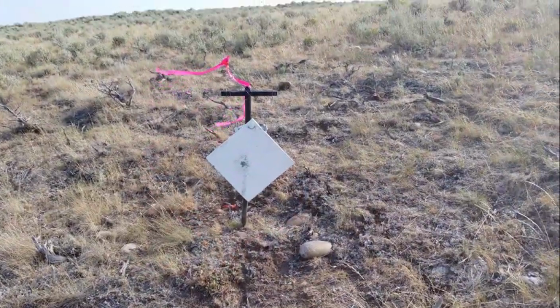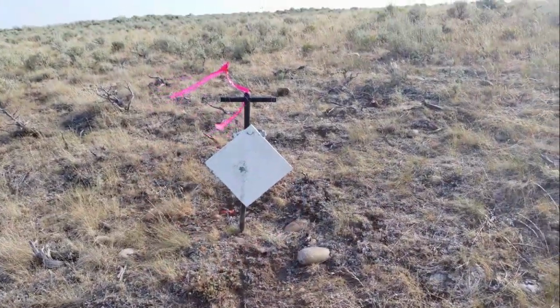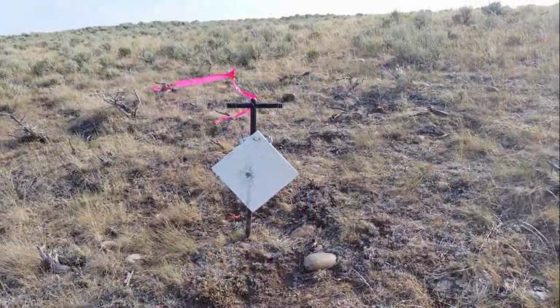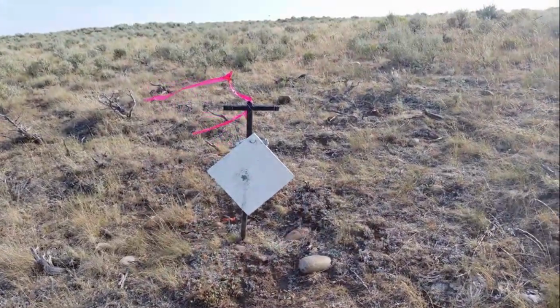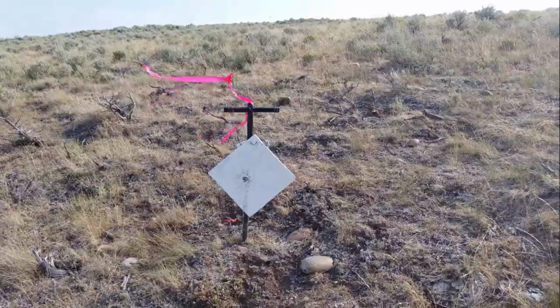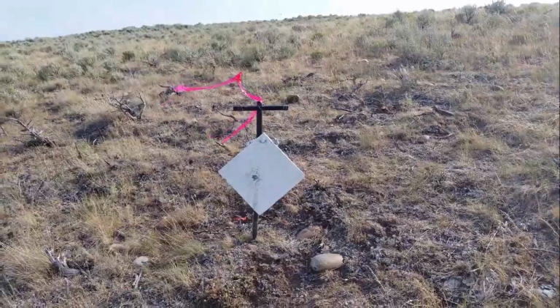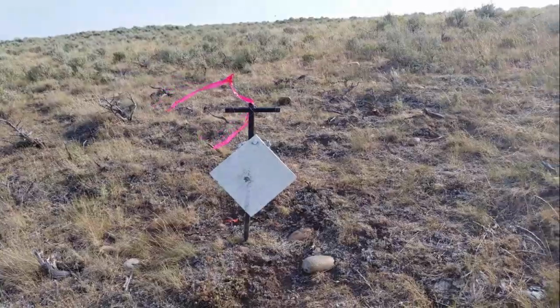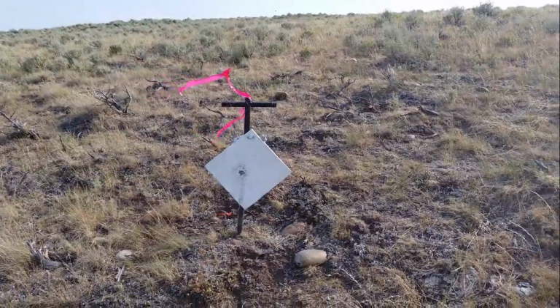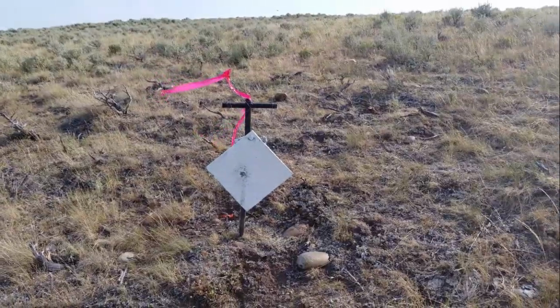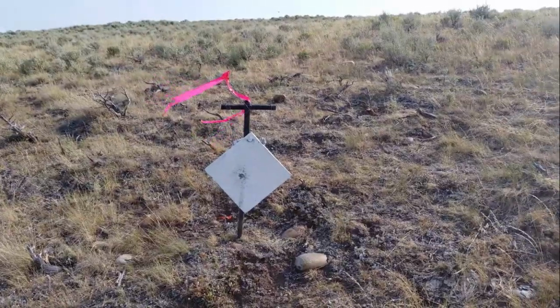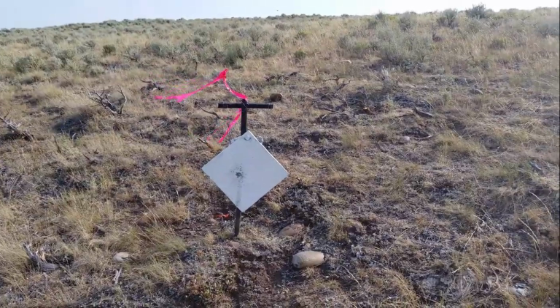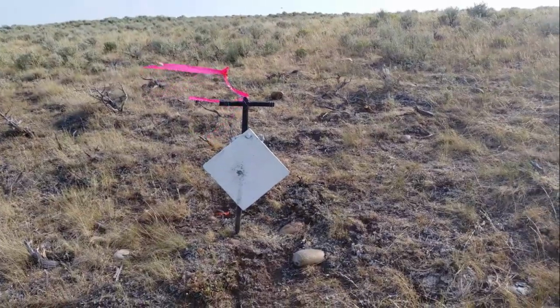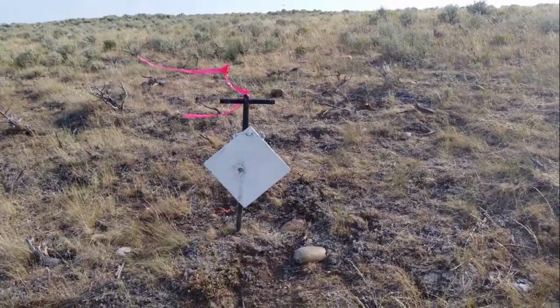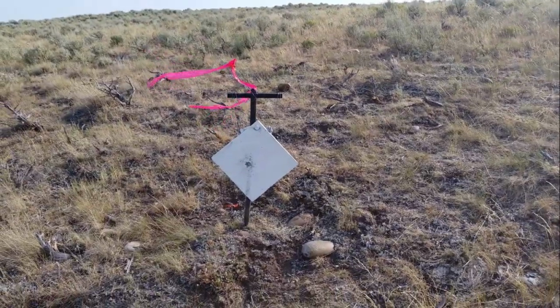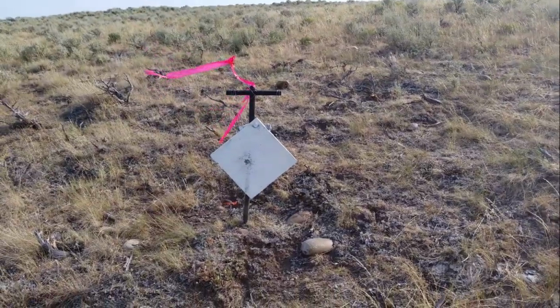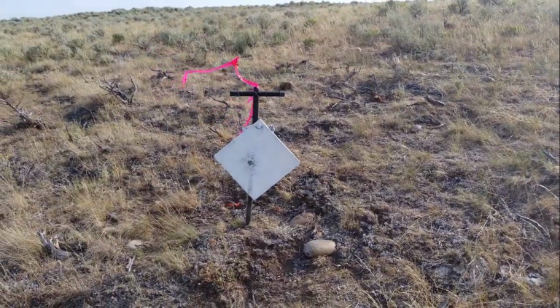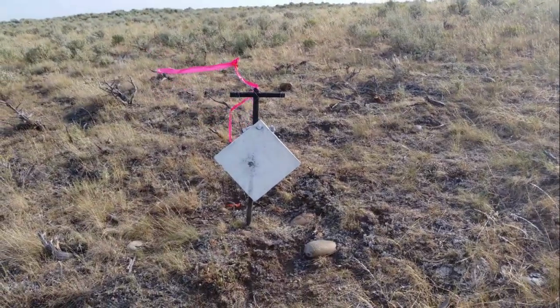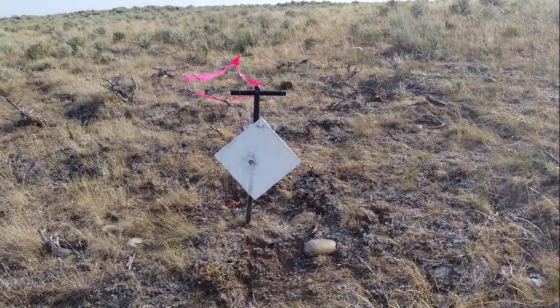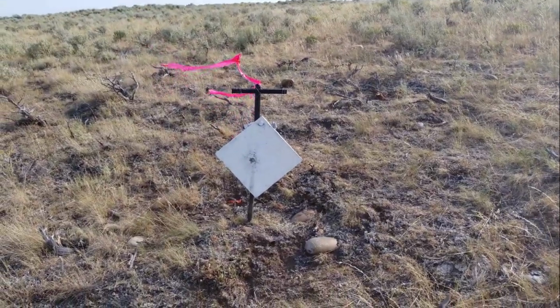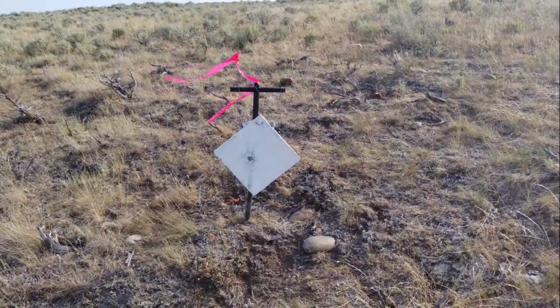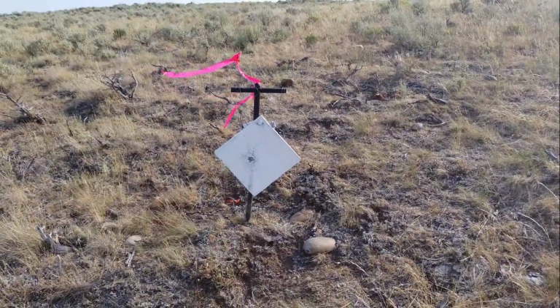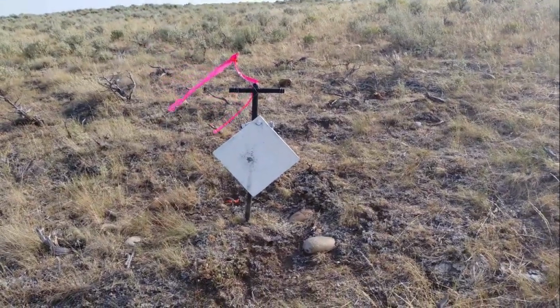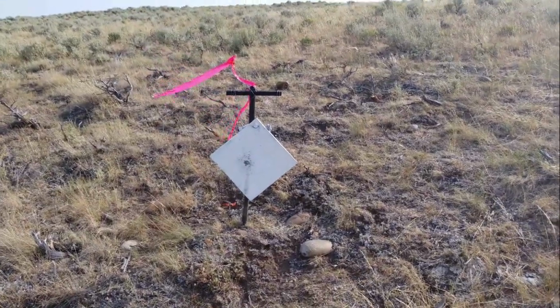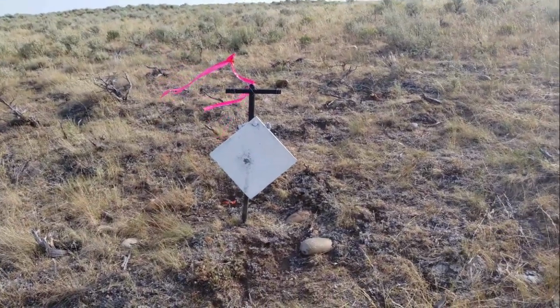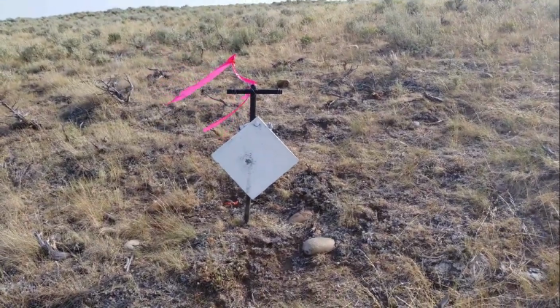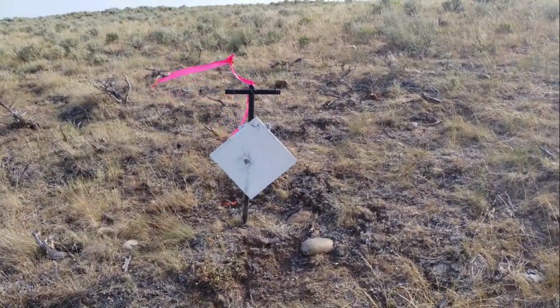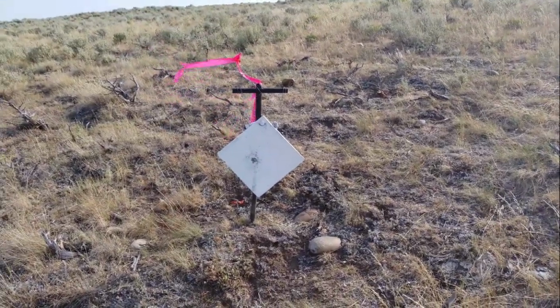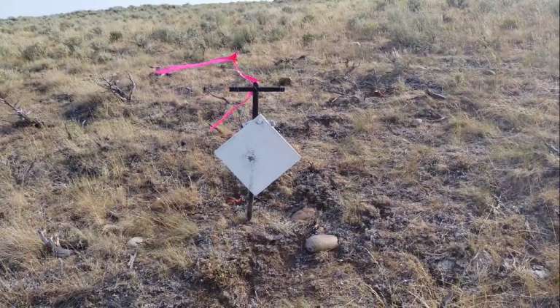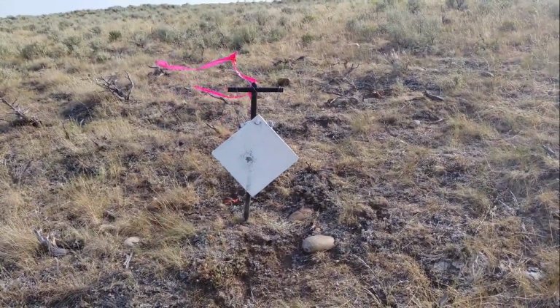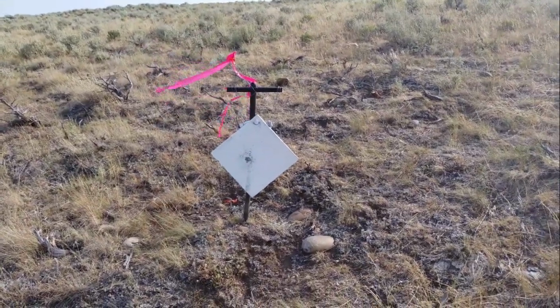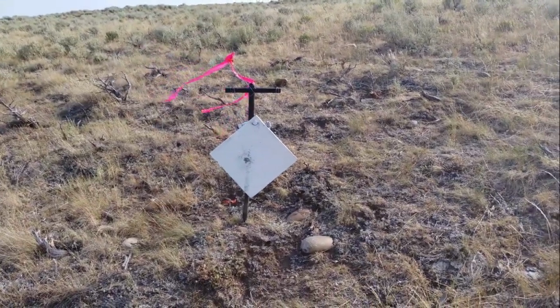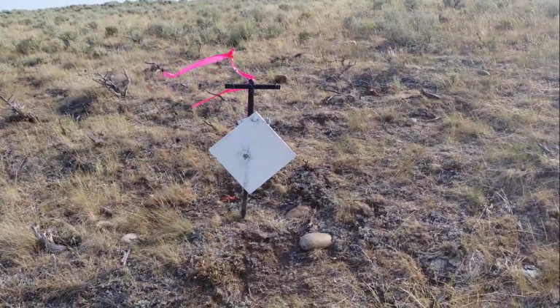840-yard target, no problem. Pretty close to the center. Nice job, Ben.